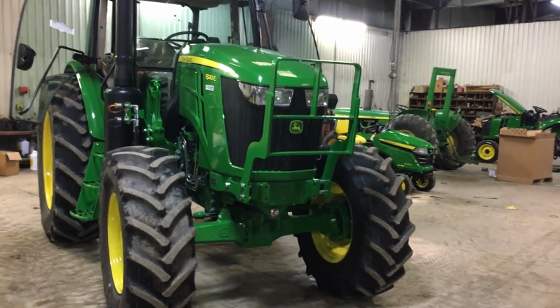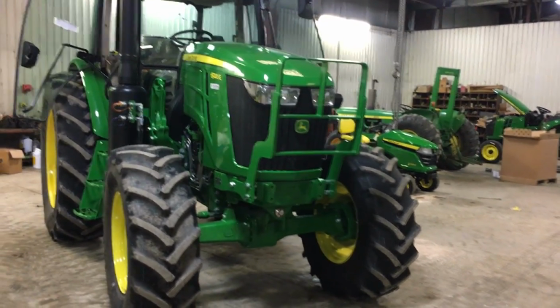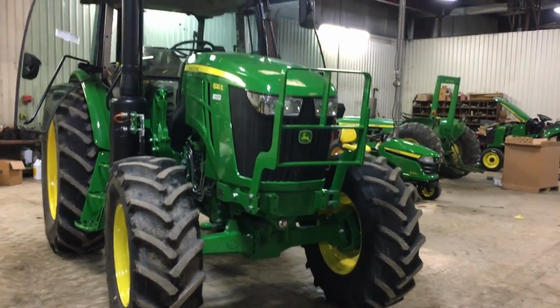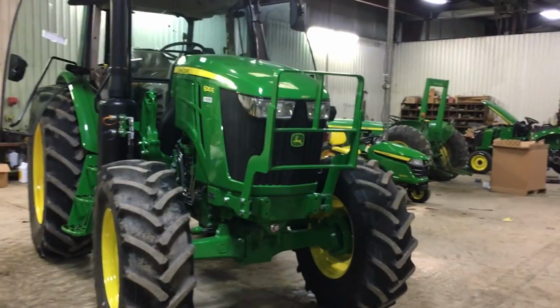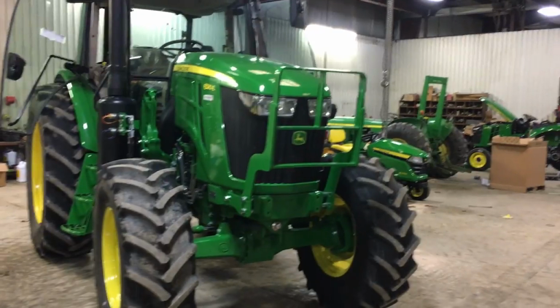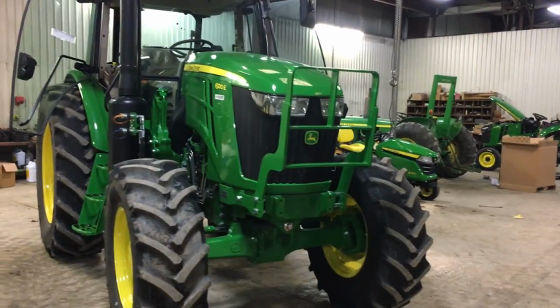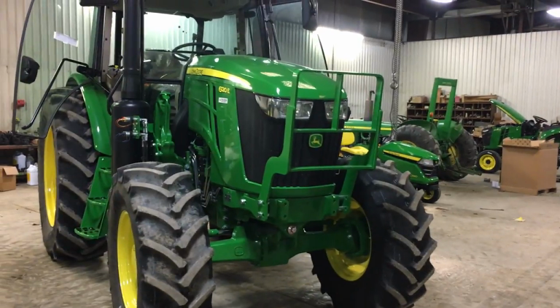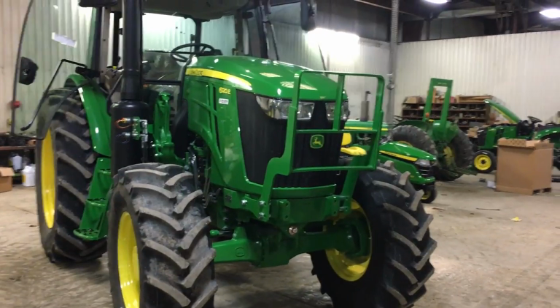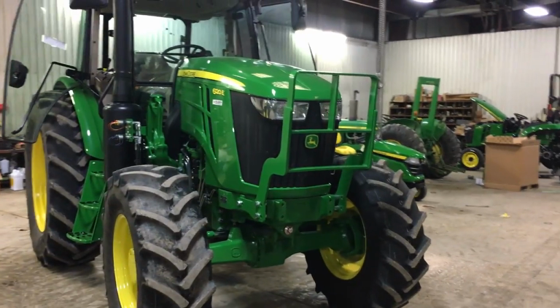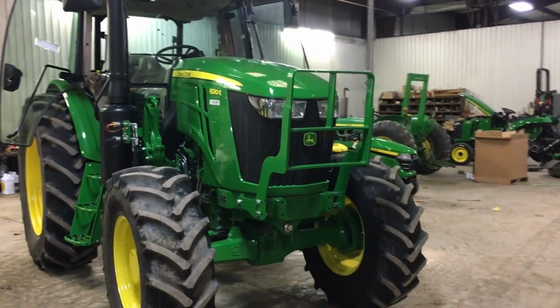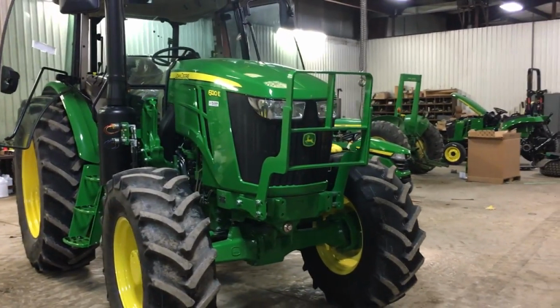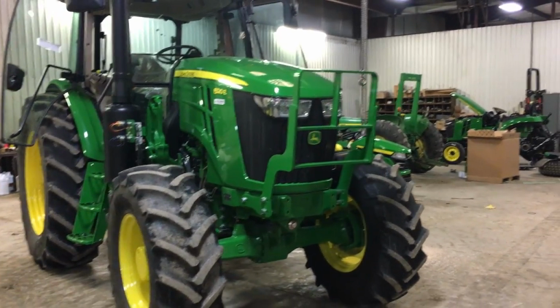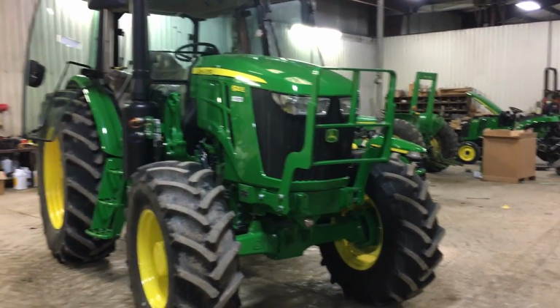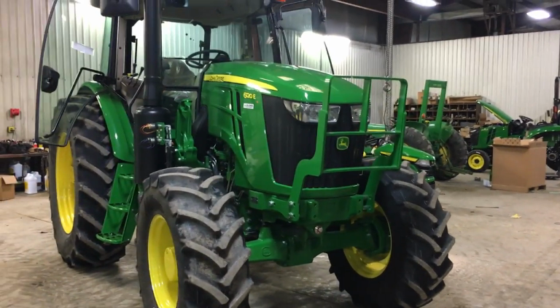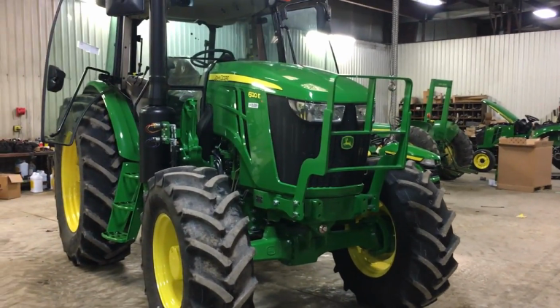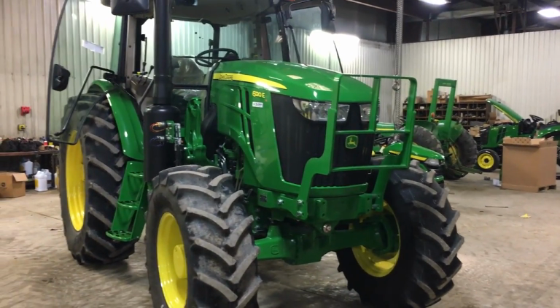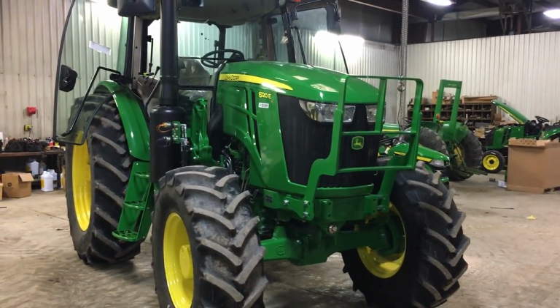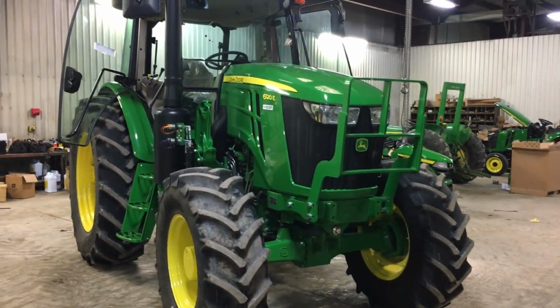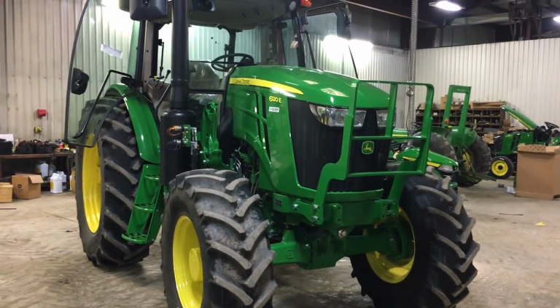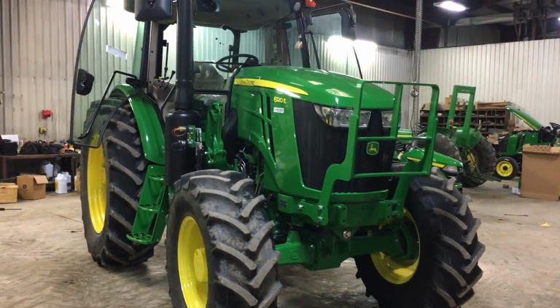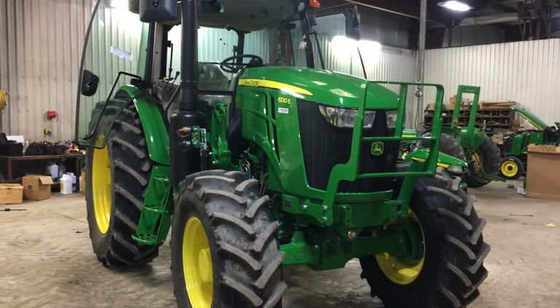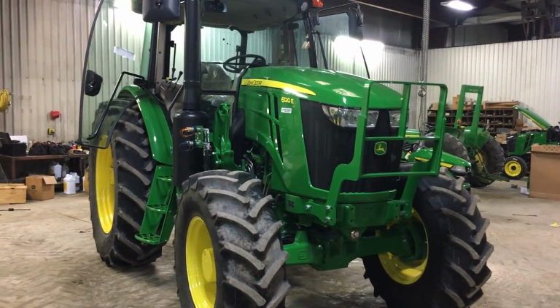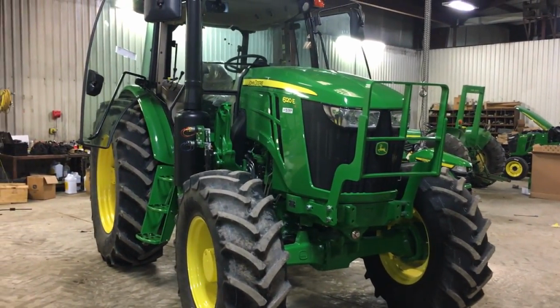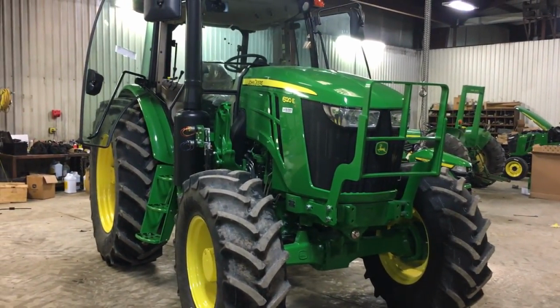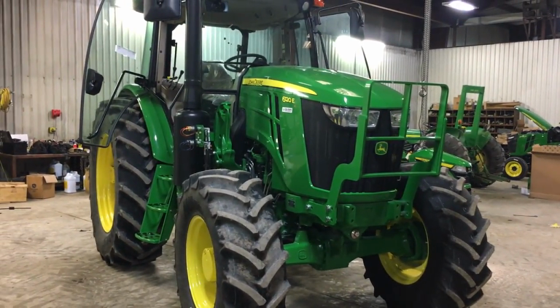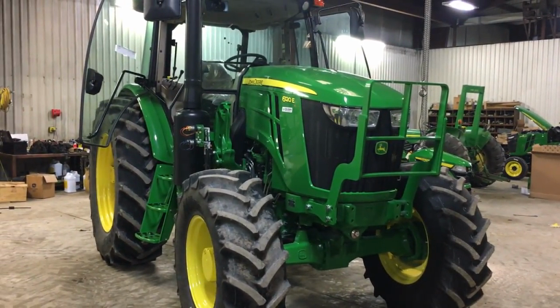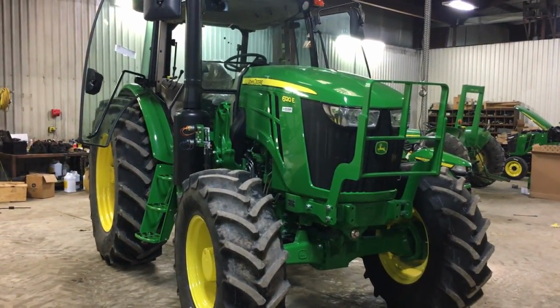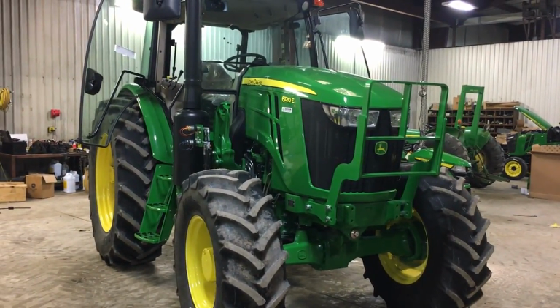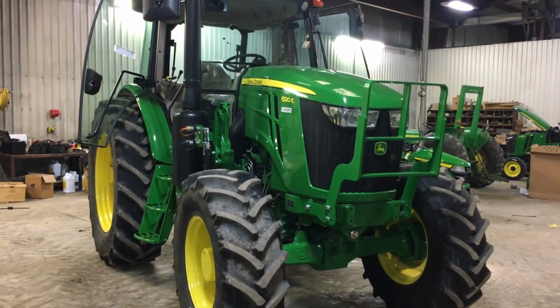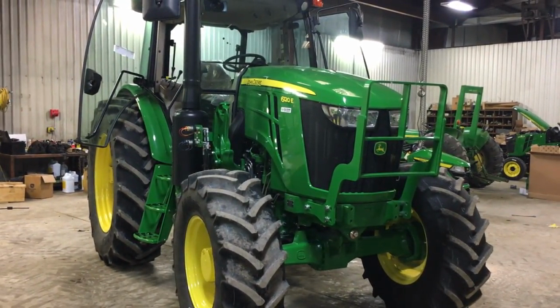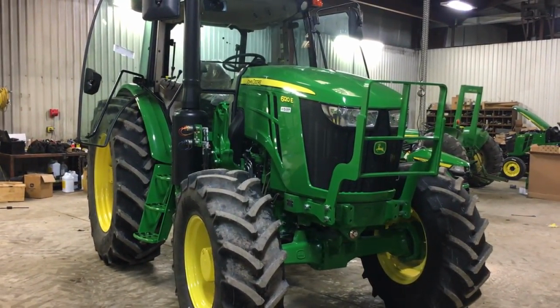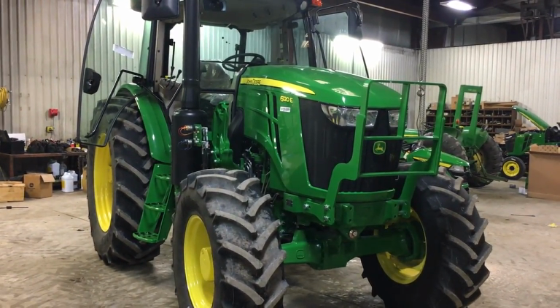So stop into one of Sloan's 20 Illinois and Wisconsin locations and ask a salesperson about a 6E series tractor today.